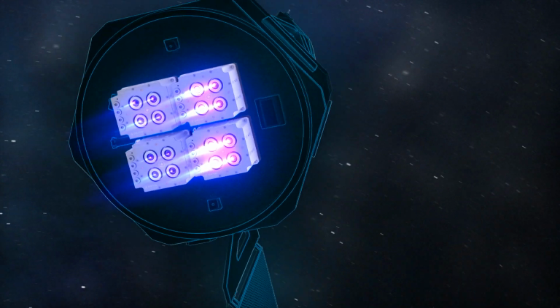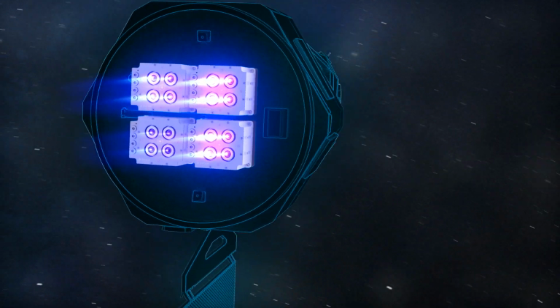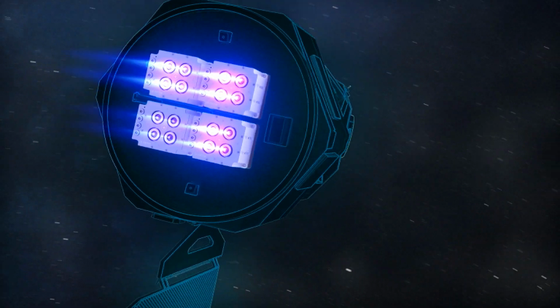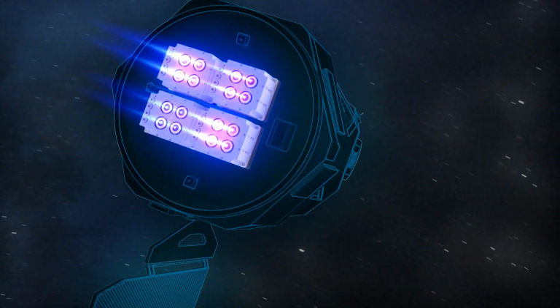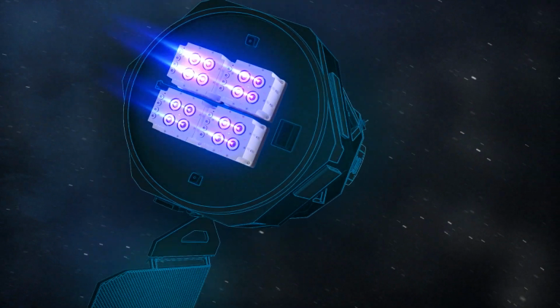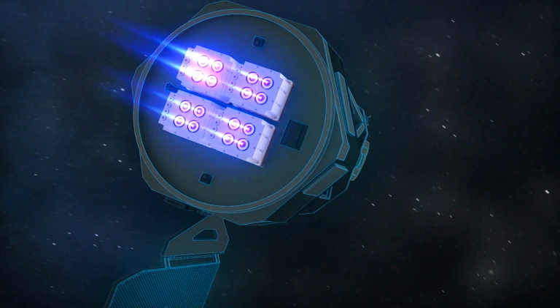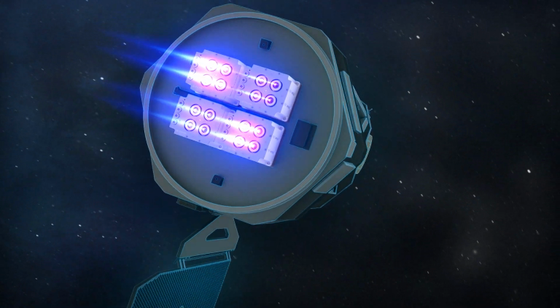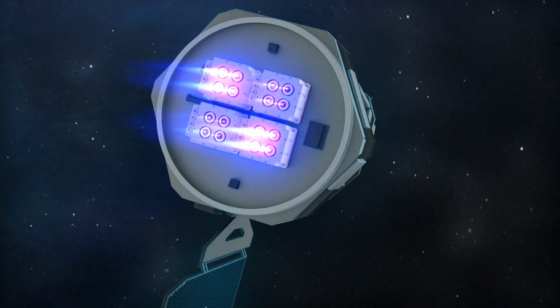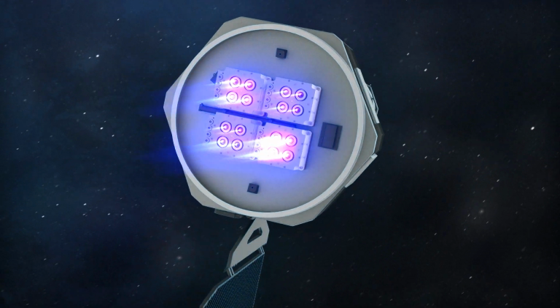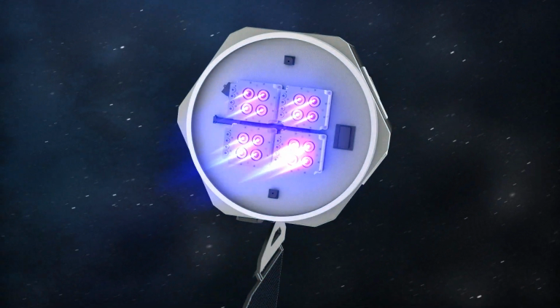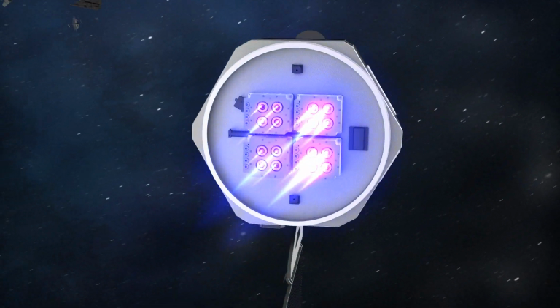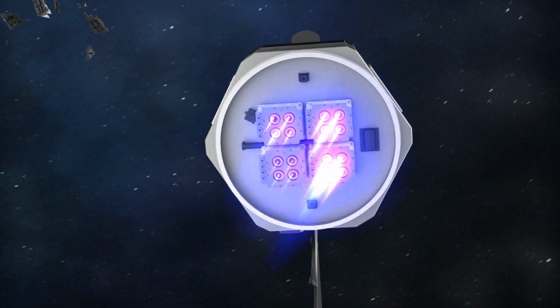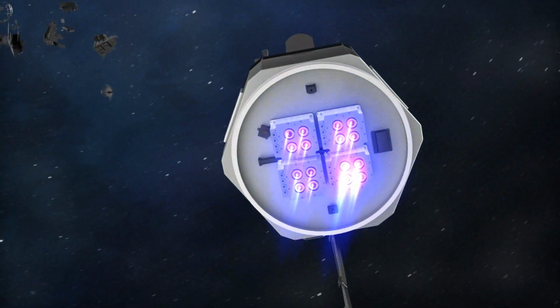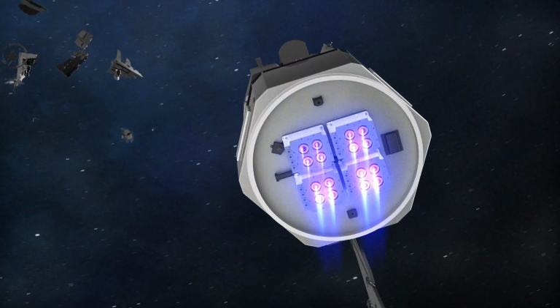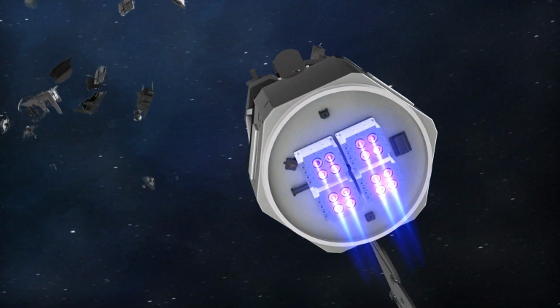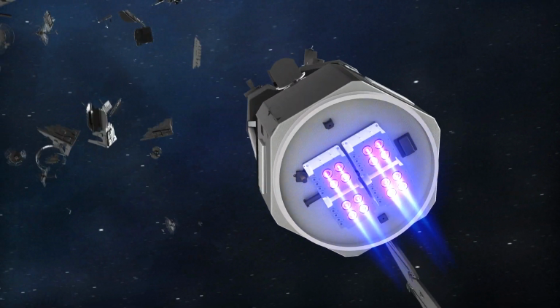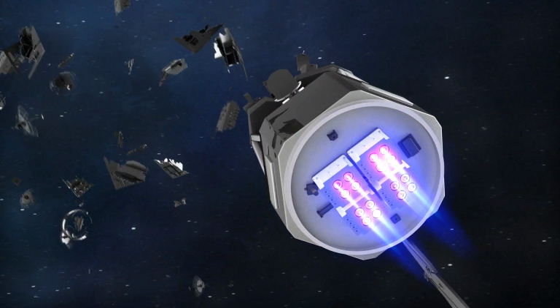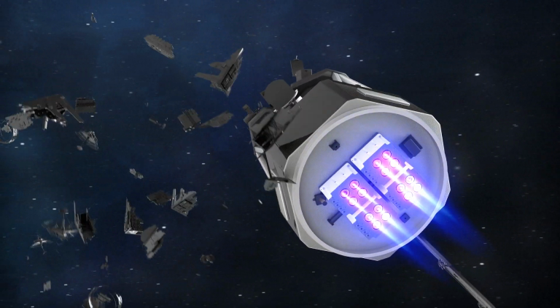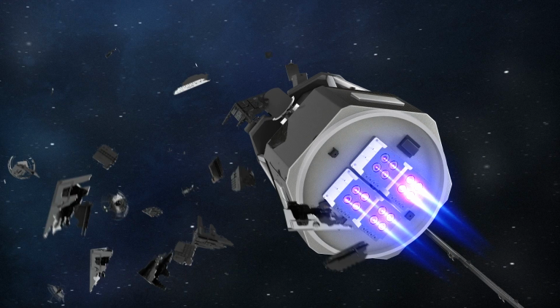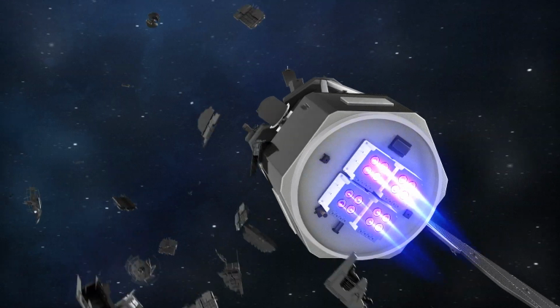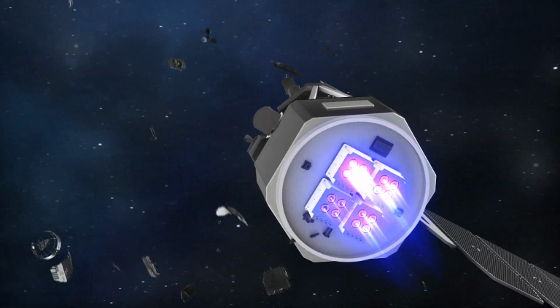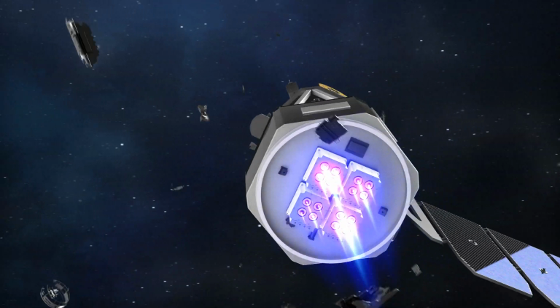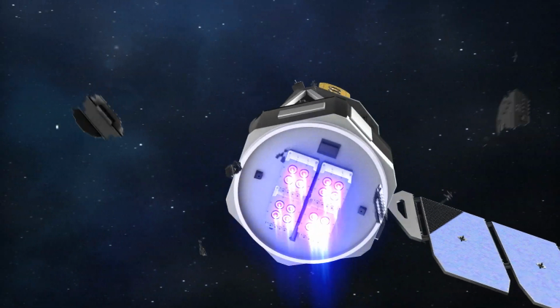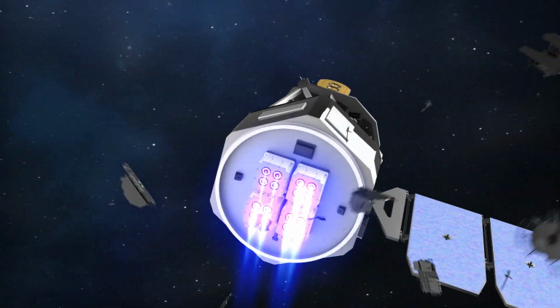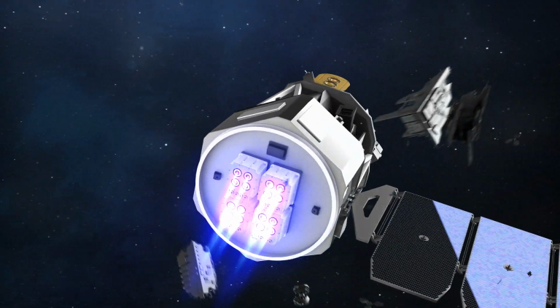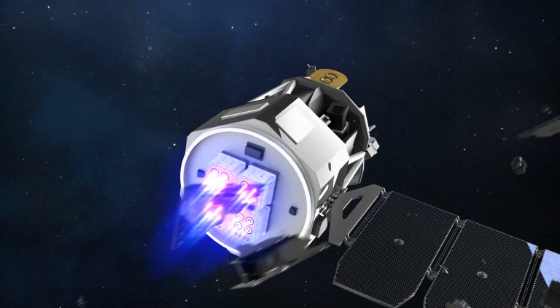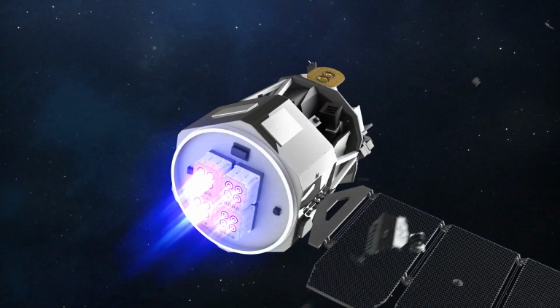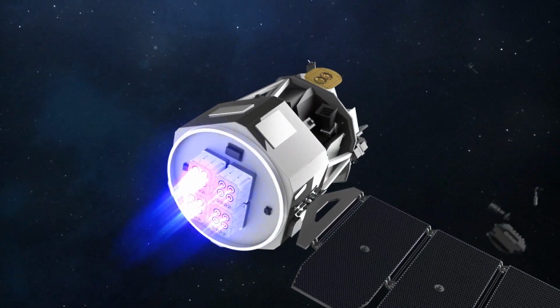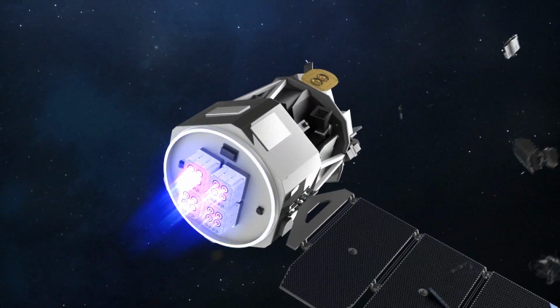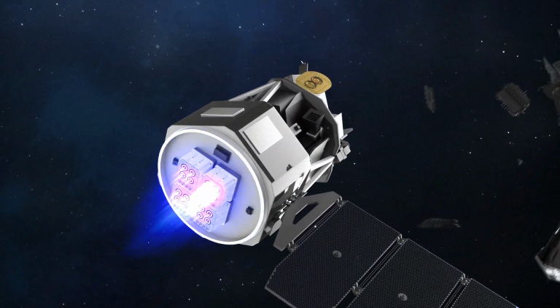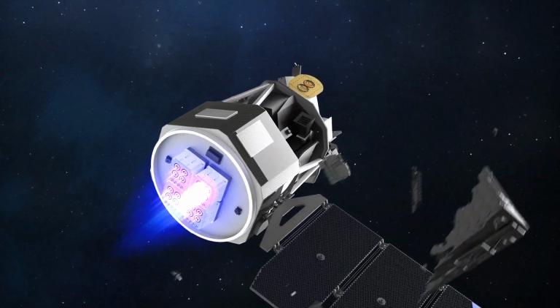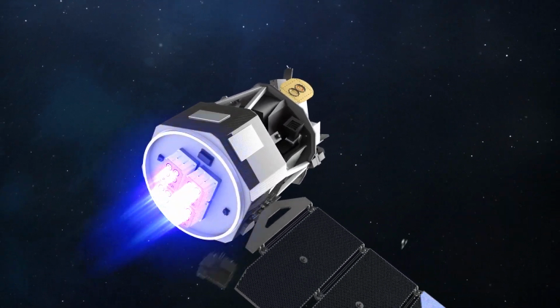Whether it is to precisely position constellation satellites, avoid space debris, or explore the Universe, Impulsion is there to provide mobility.